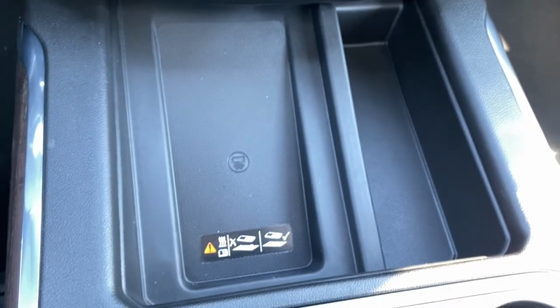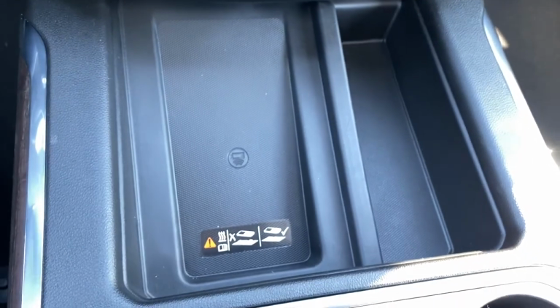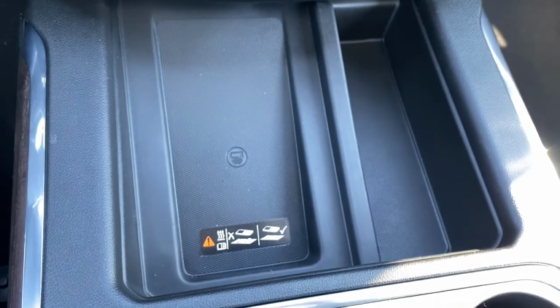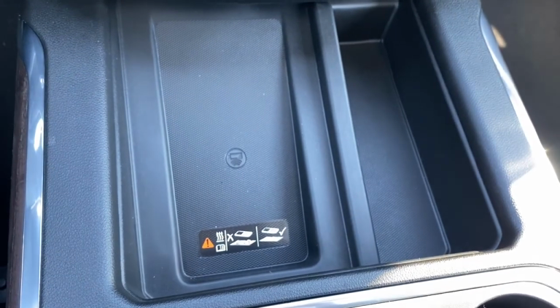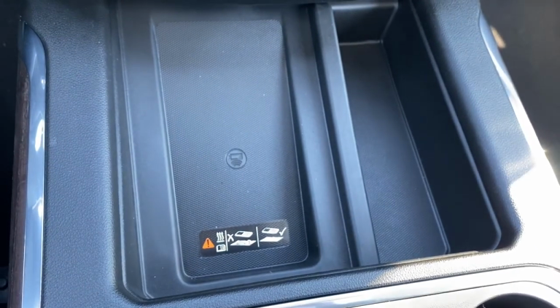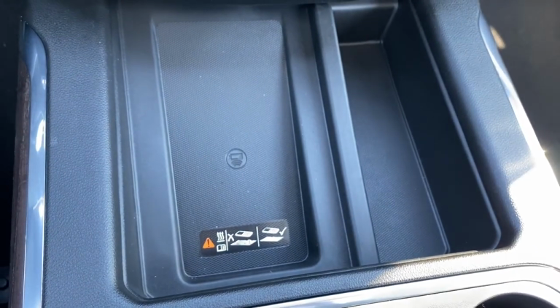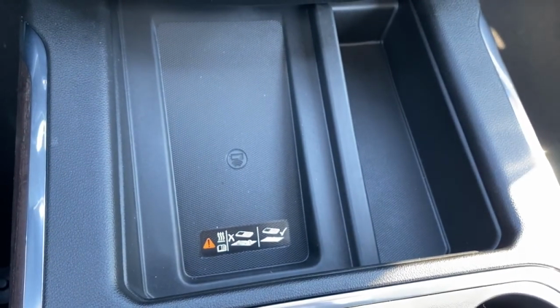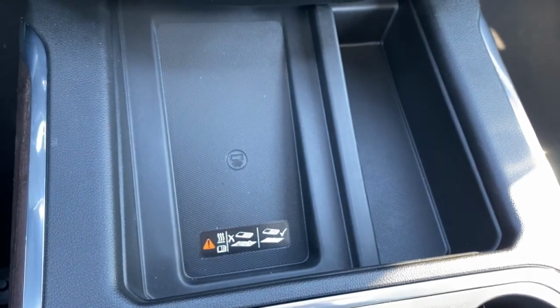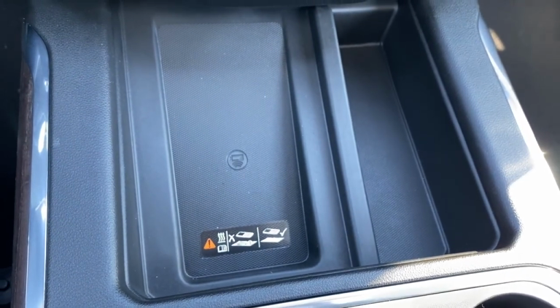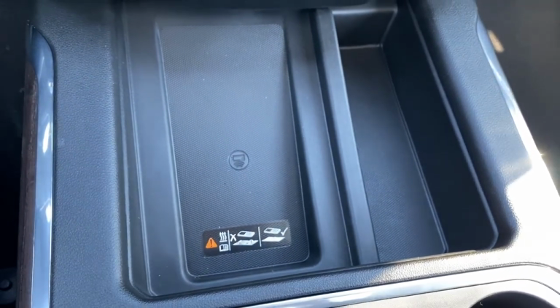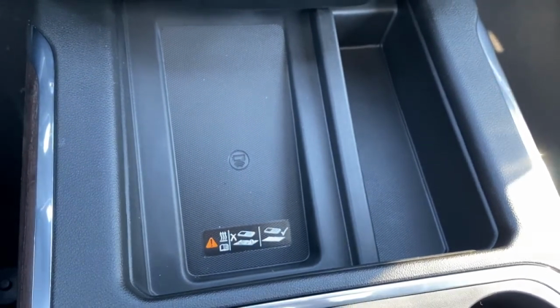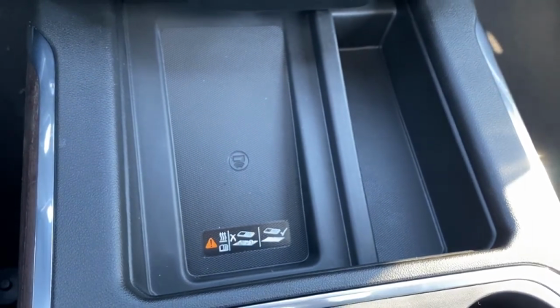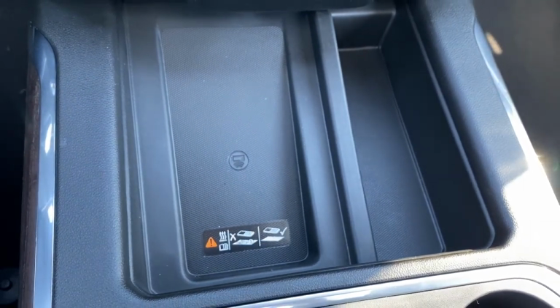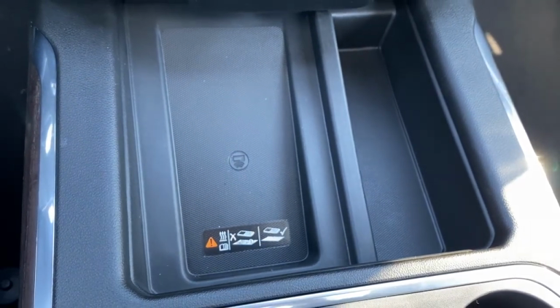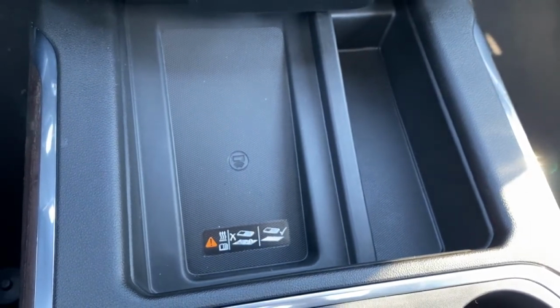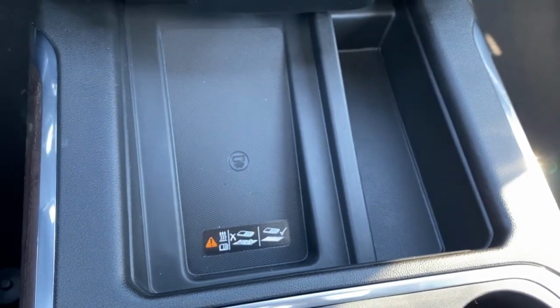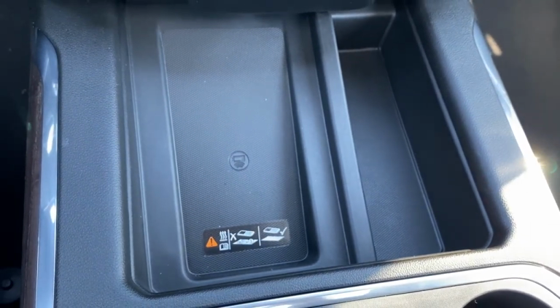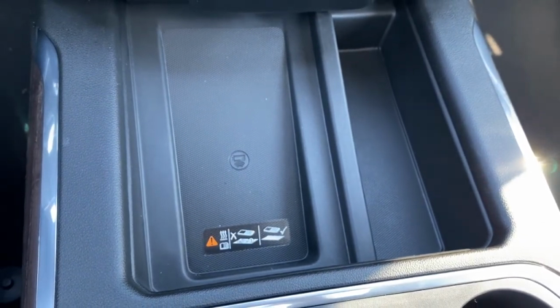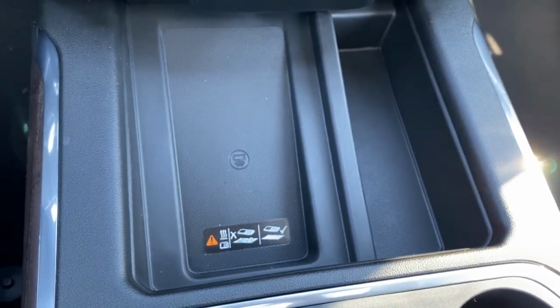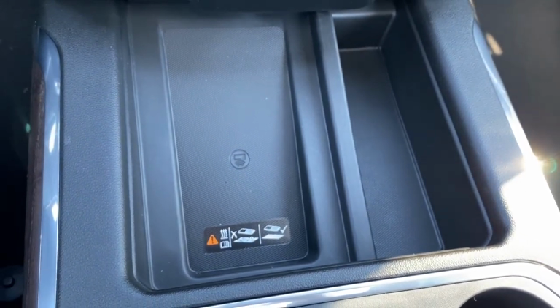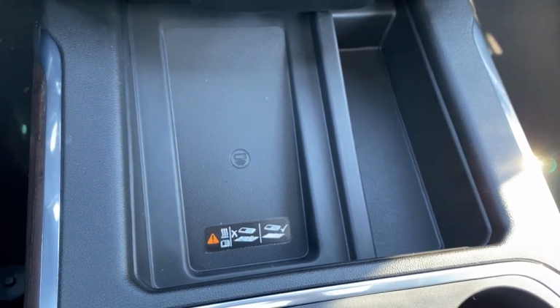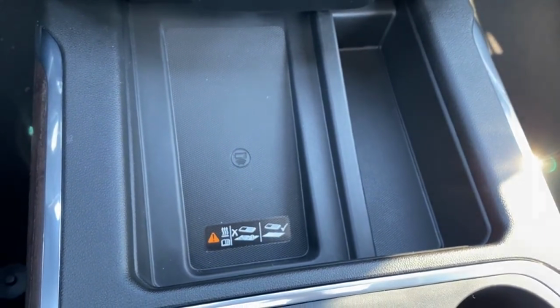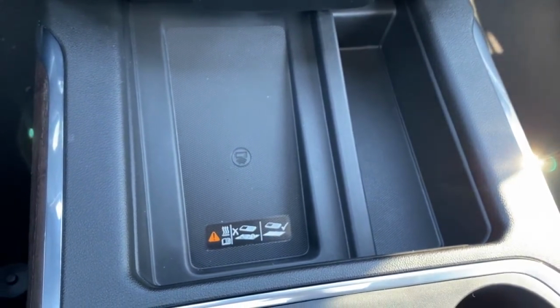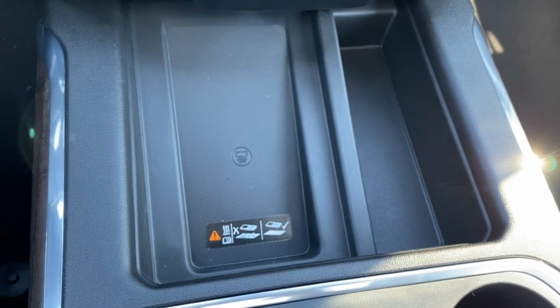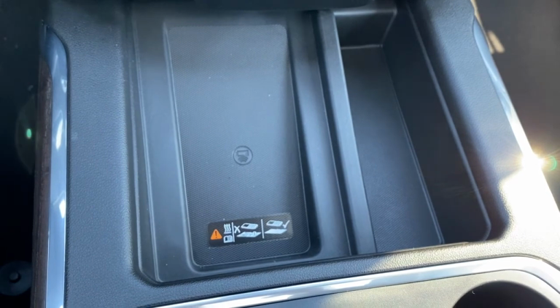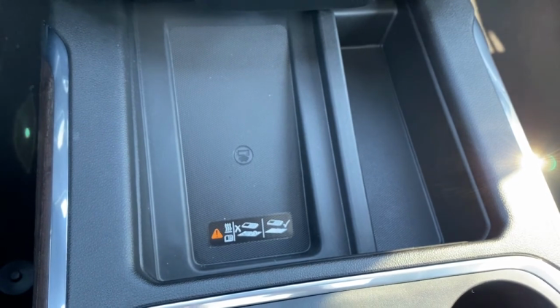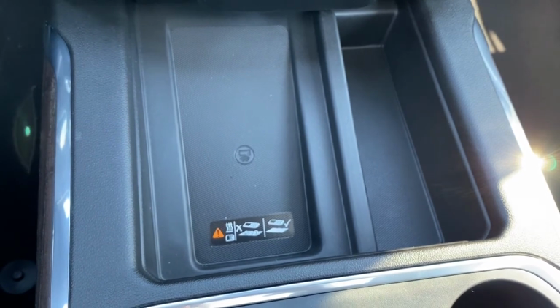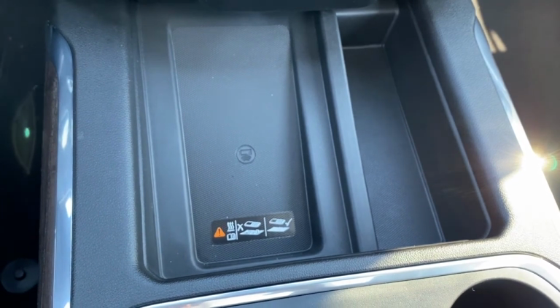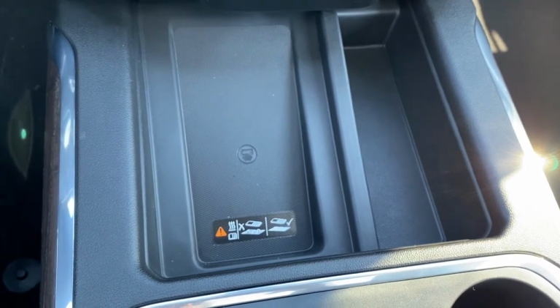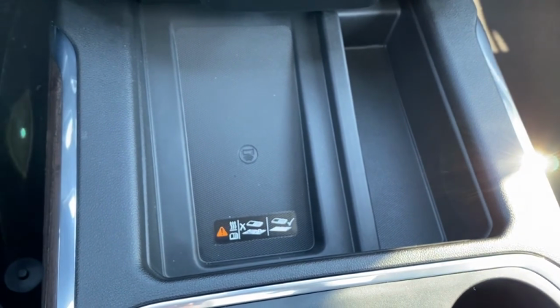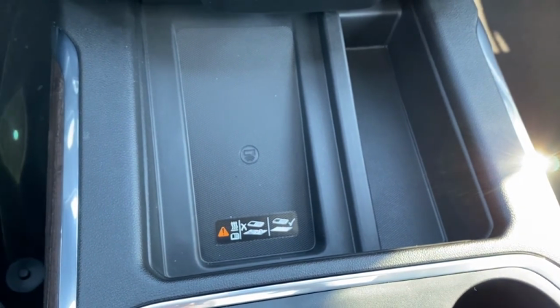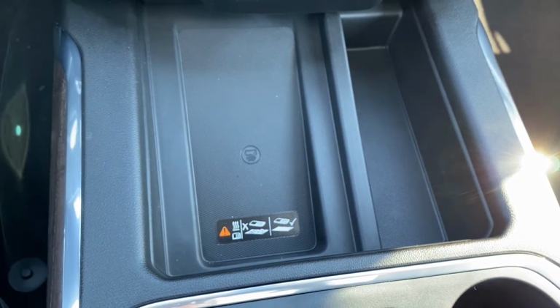This is the wireless charging pad. Place your phone on the charging pad and it will charge your phone for you.